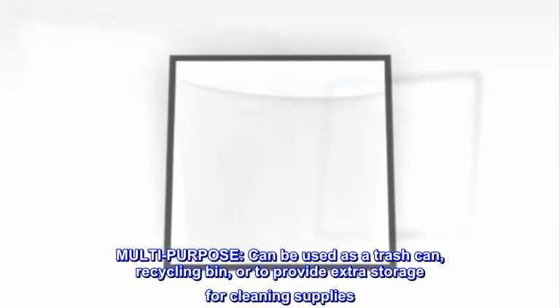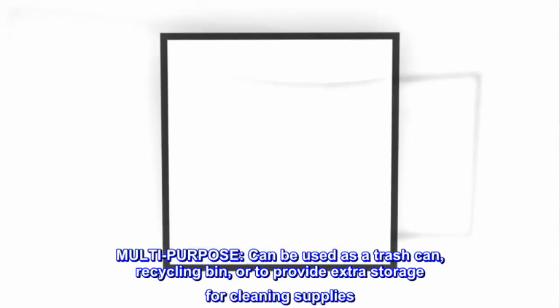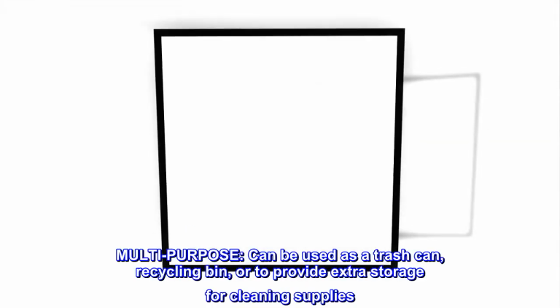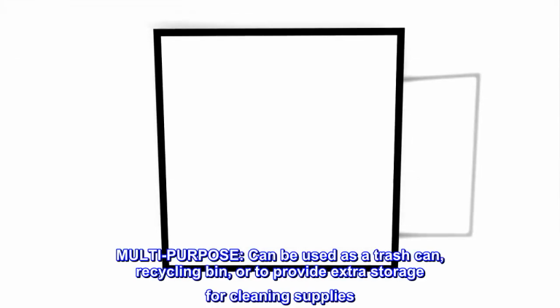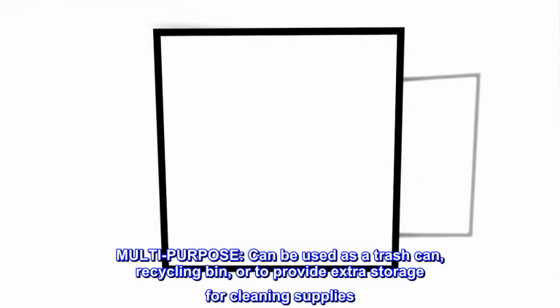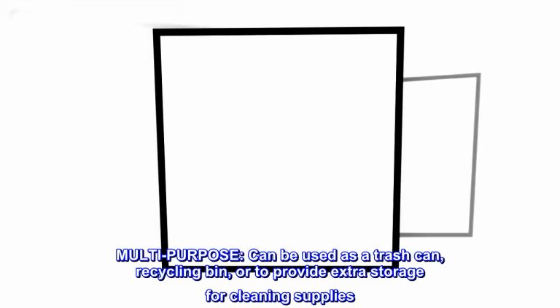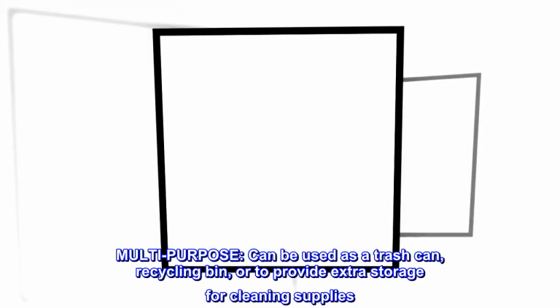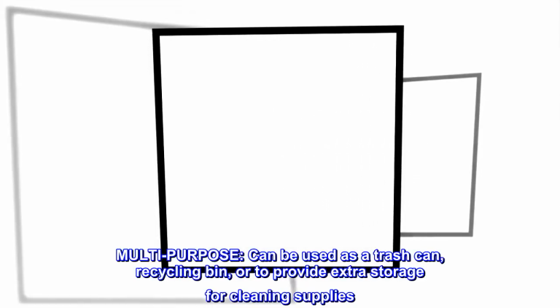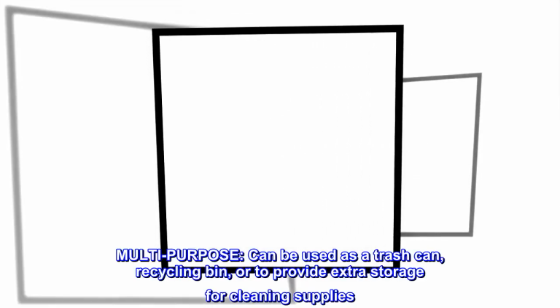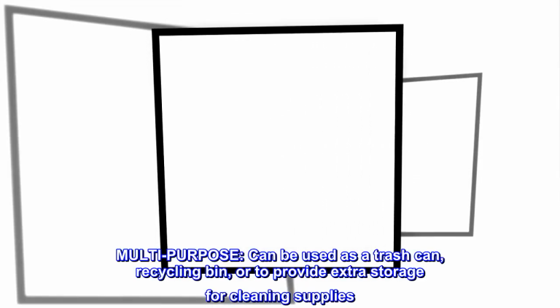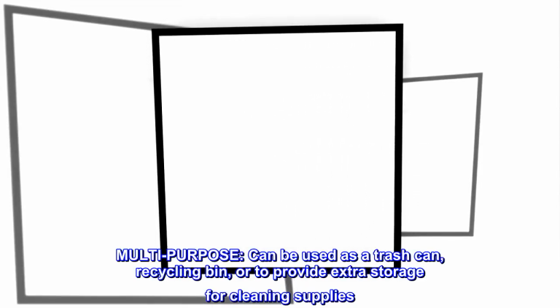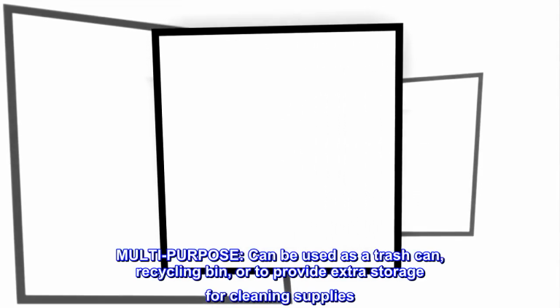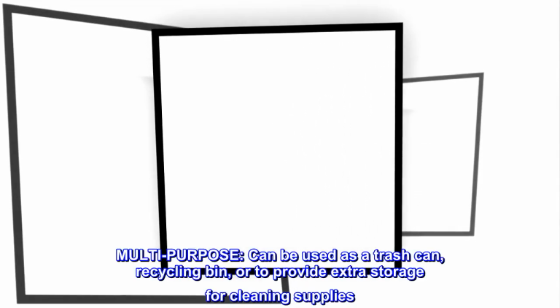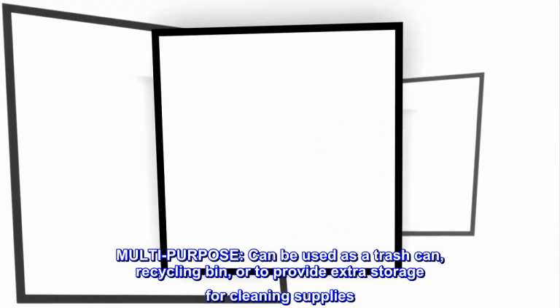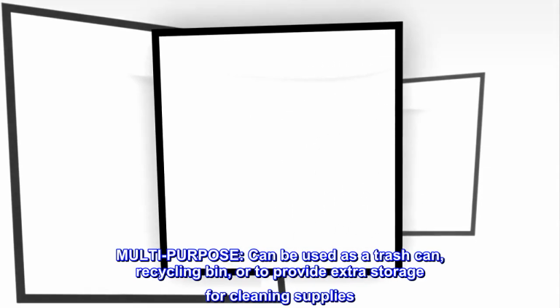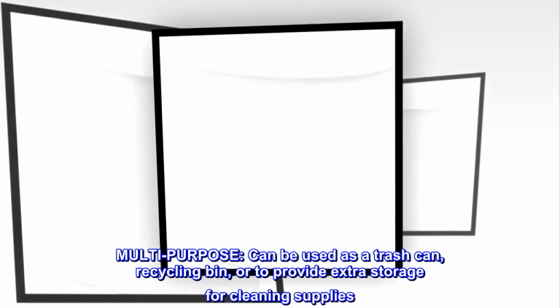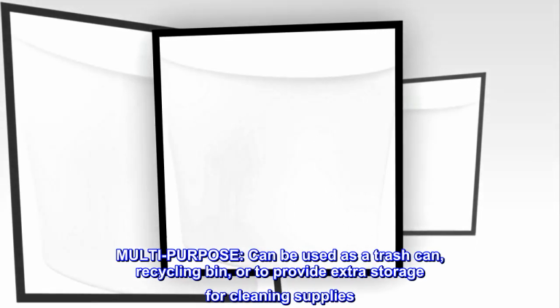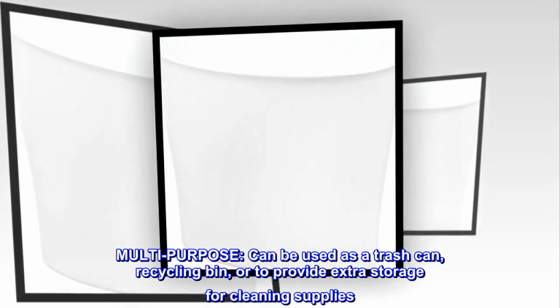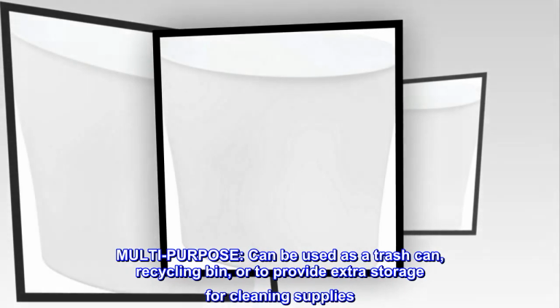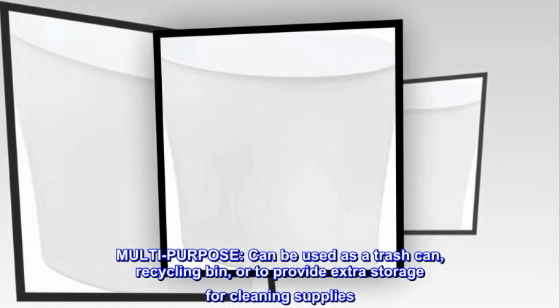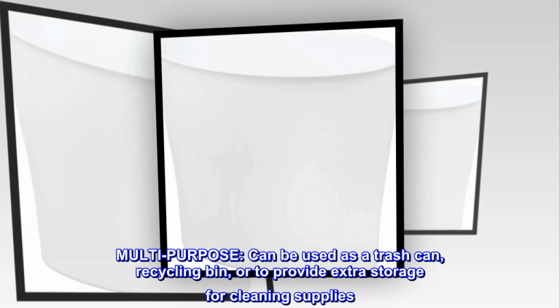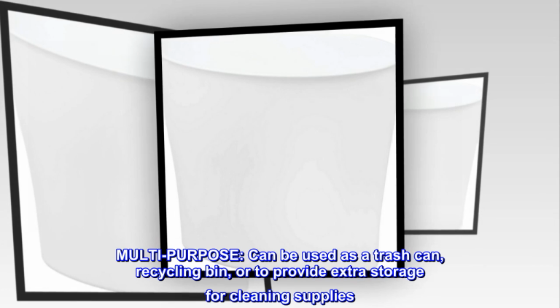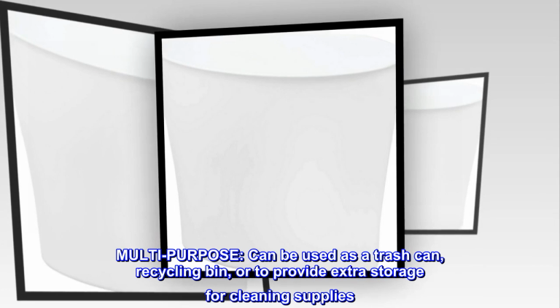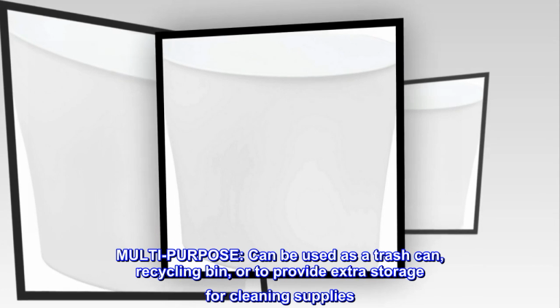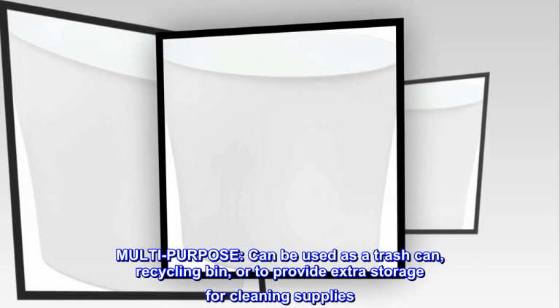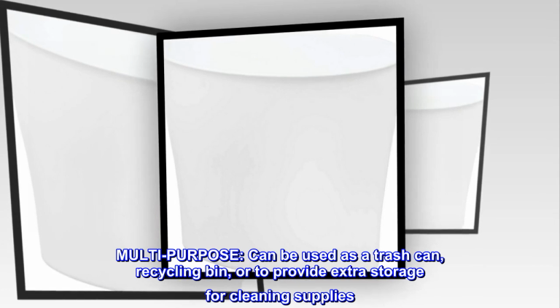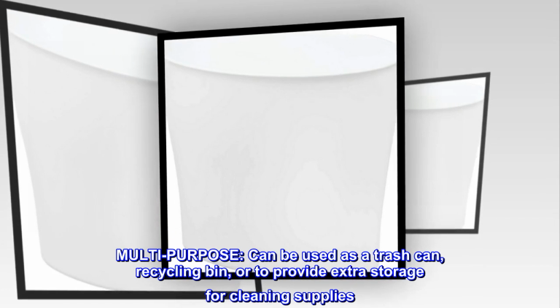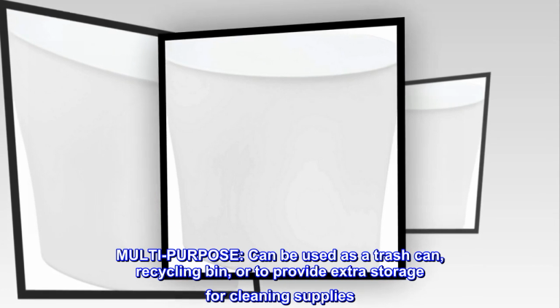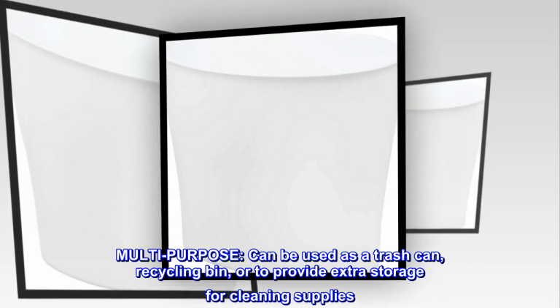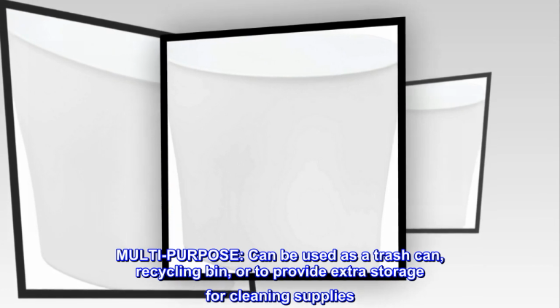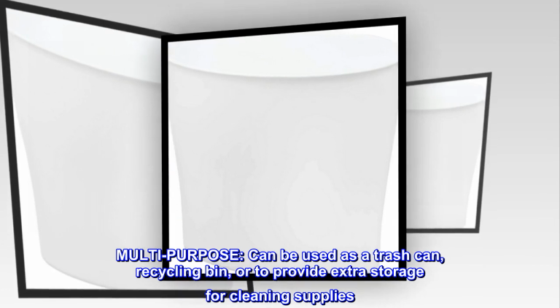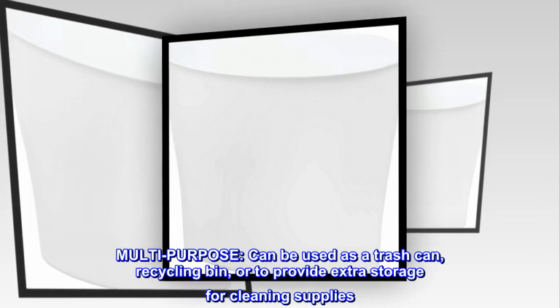Multipurpose. Can be used as a trash can, recycling bin, or to provide extra storage for cleaning supplies.